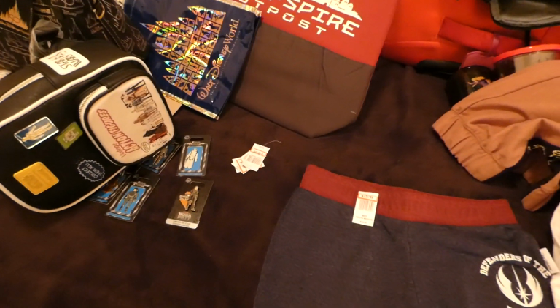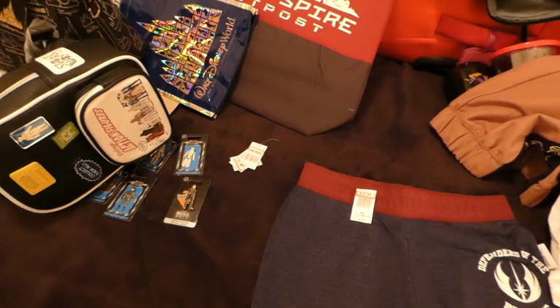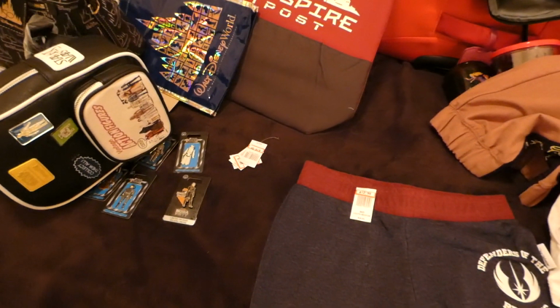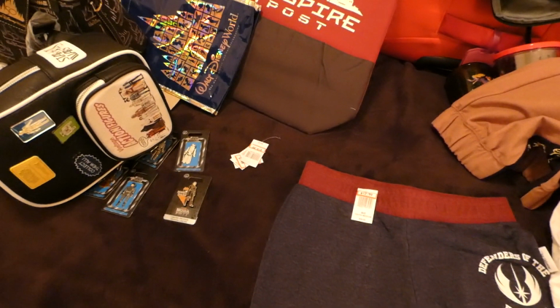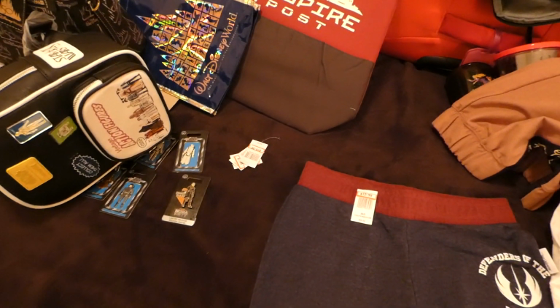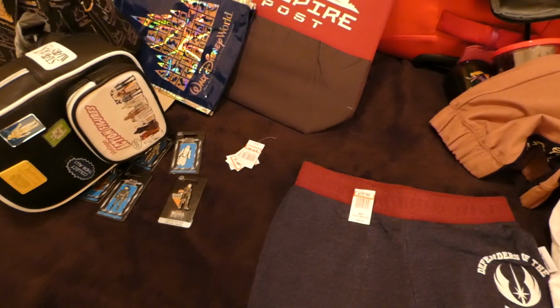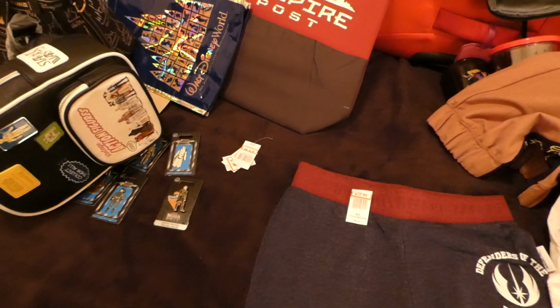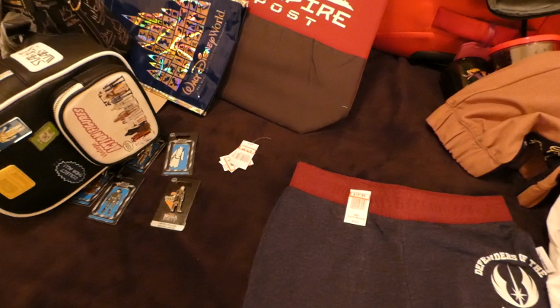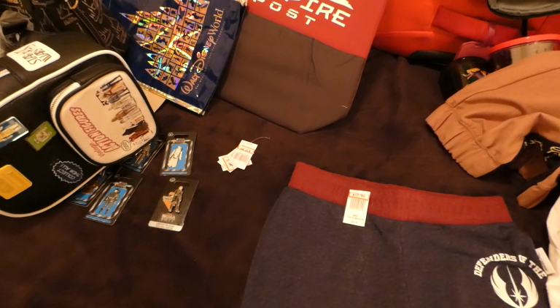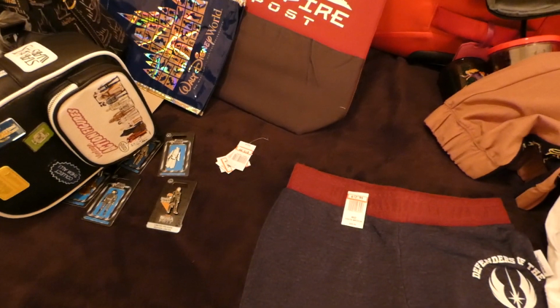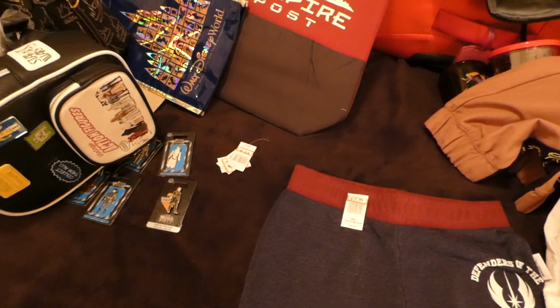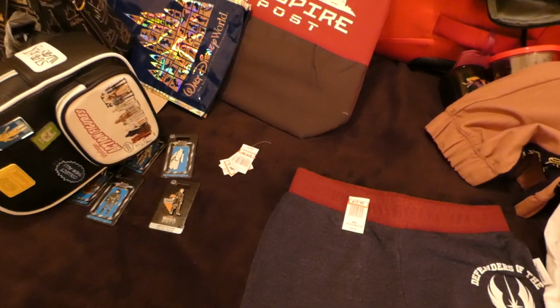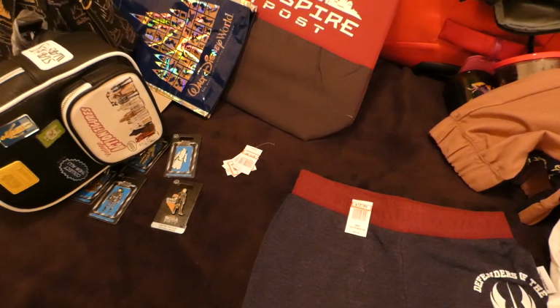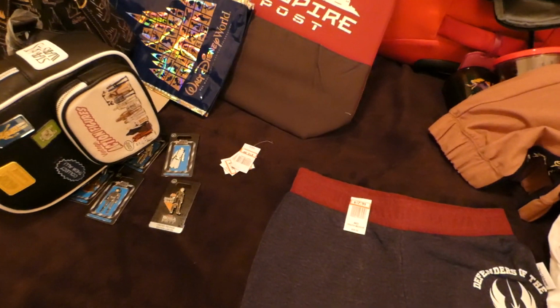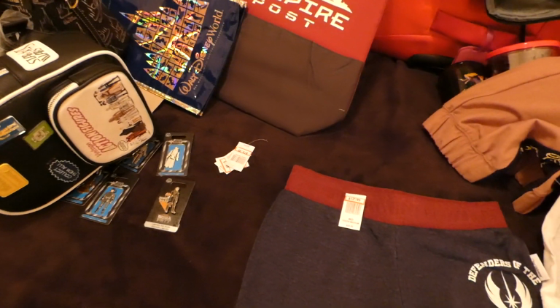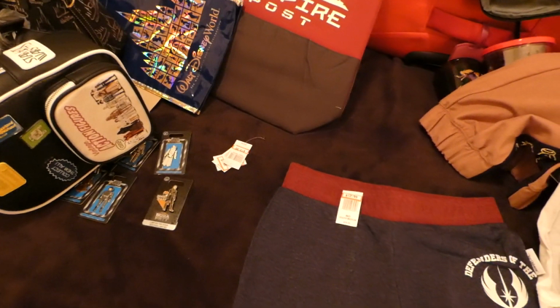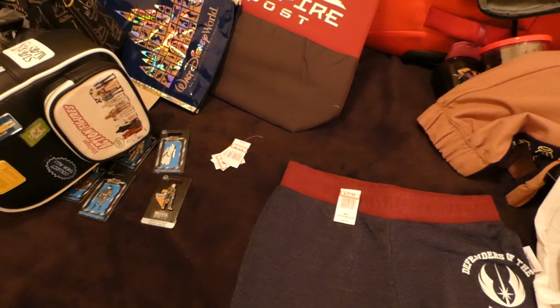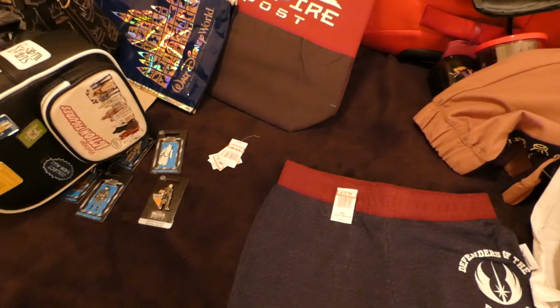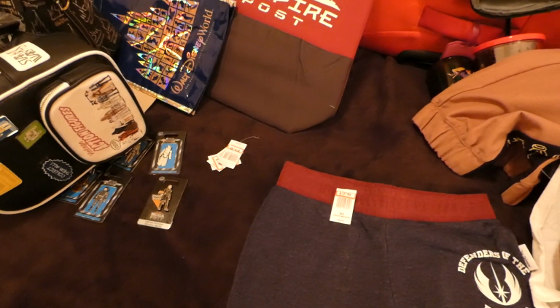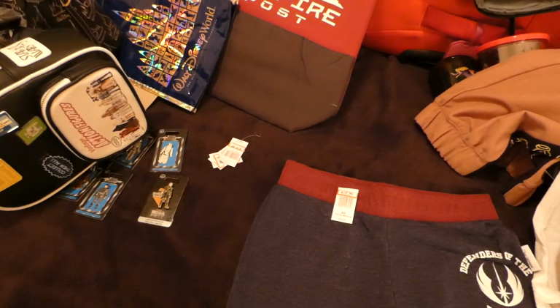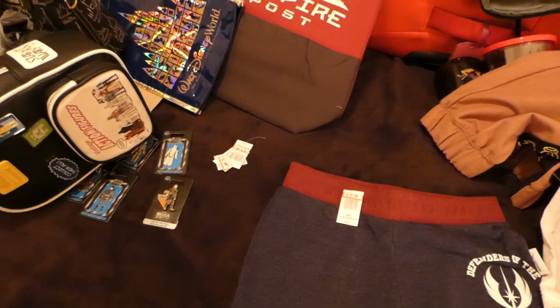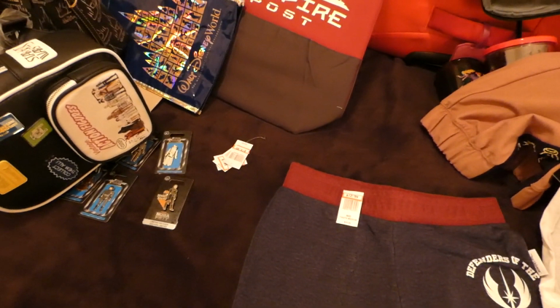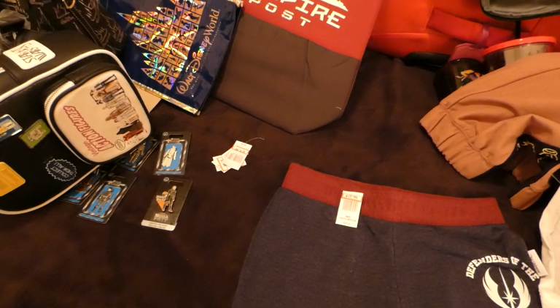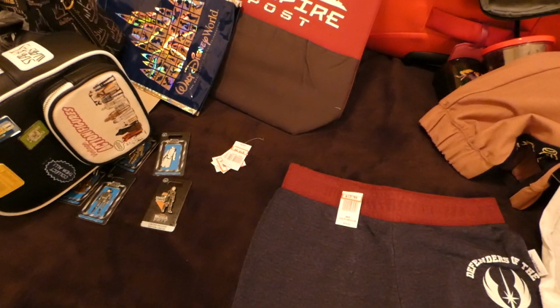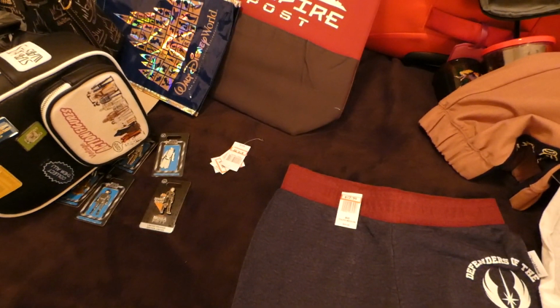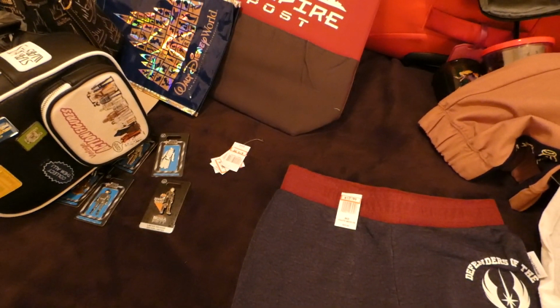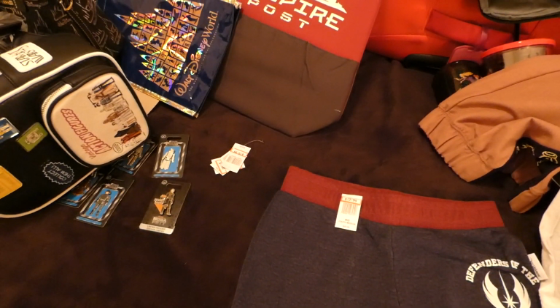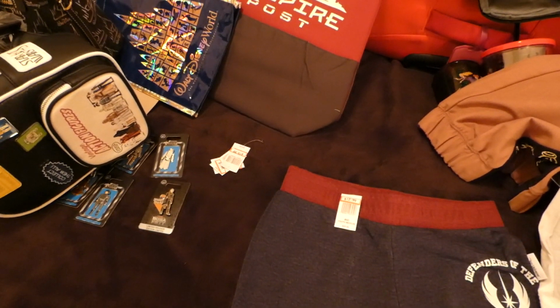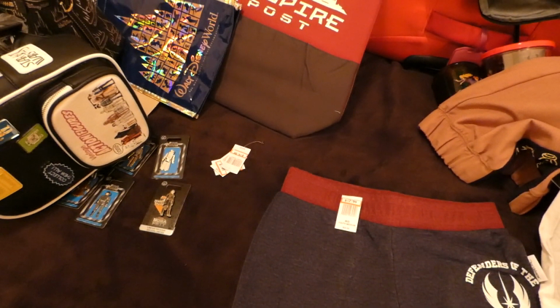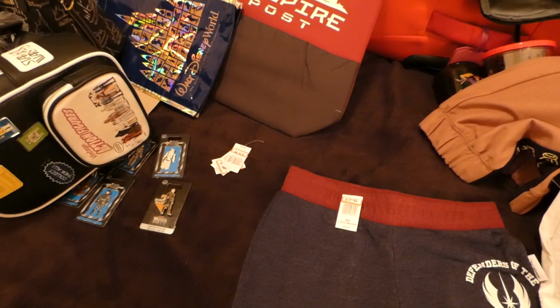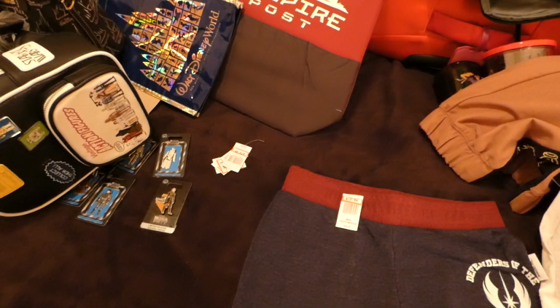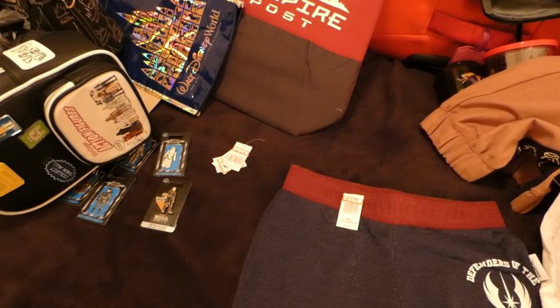So that is what I got at the Disney Character Warehouse on International Drive. Until next time guys — that's a wrap!